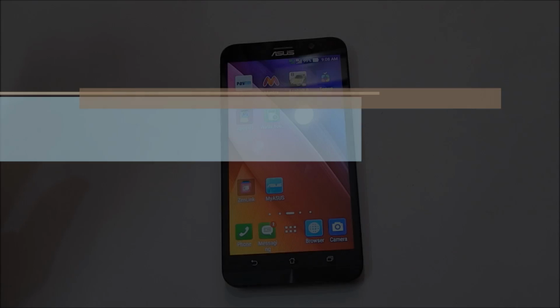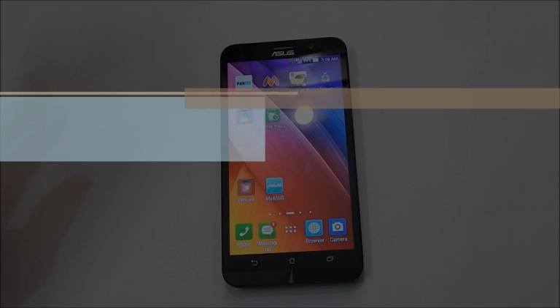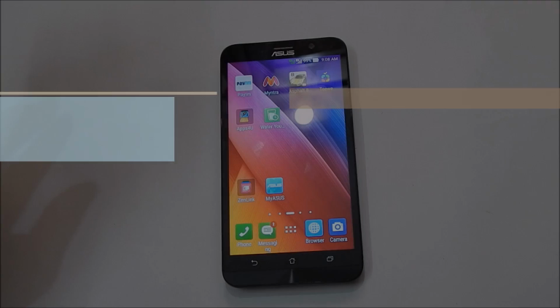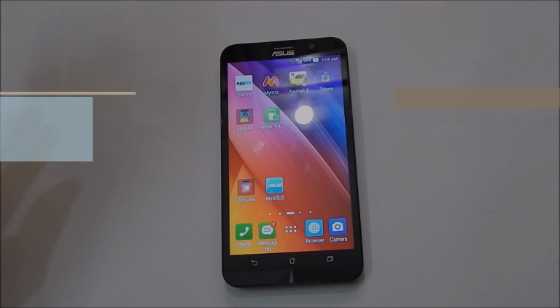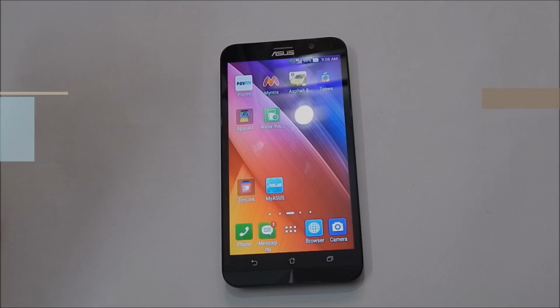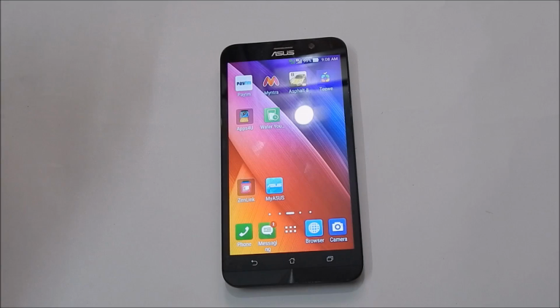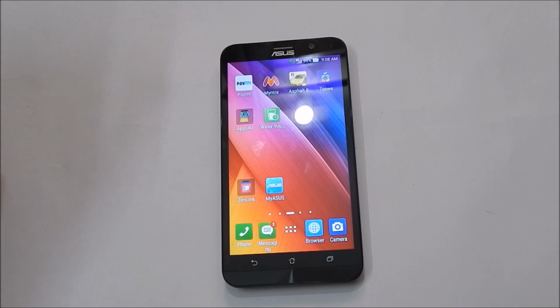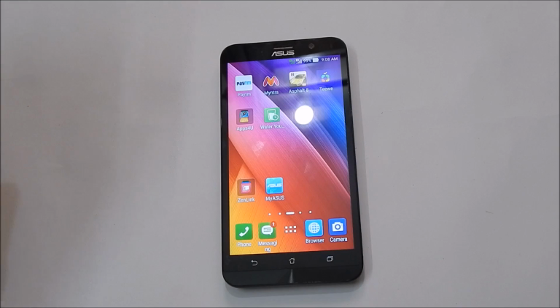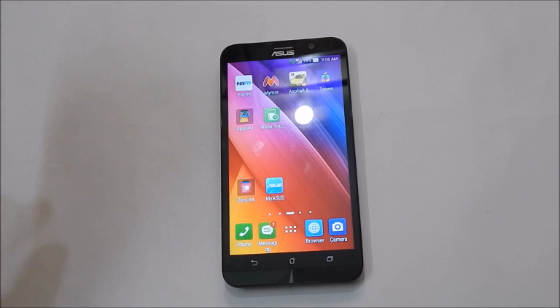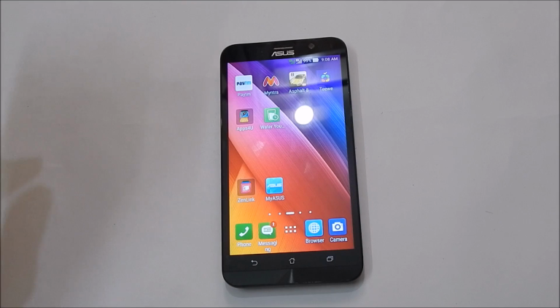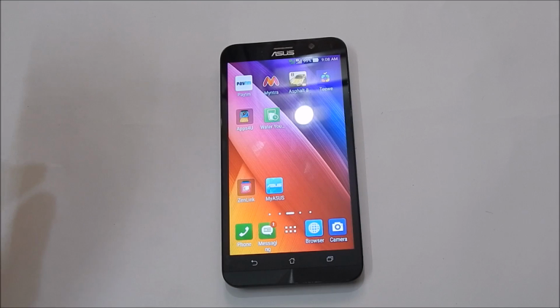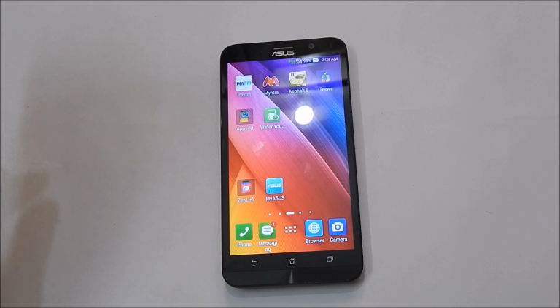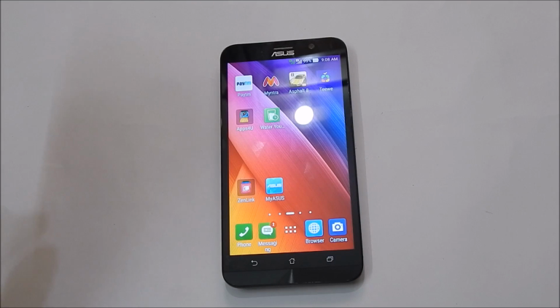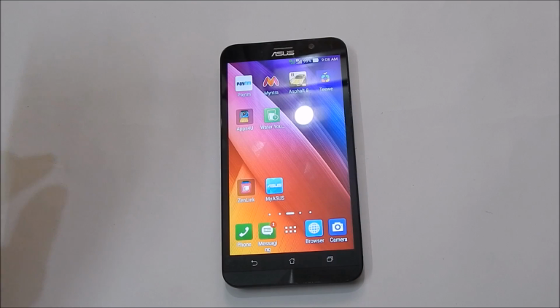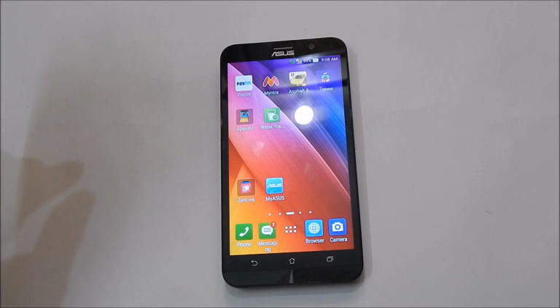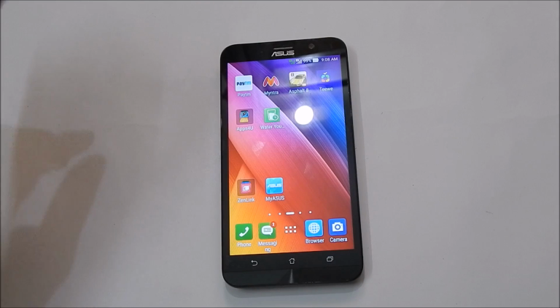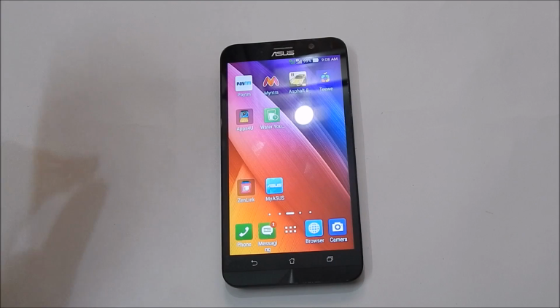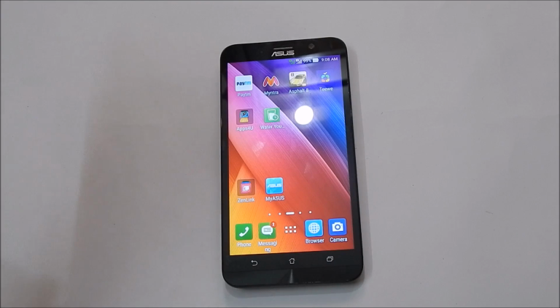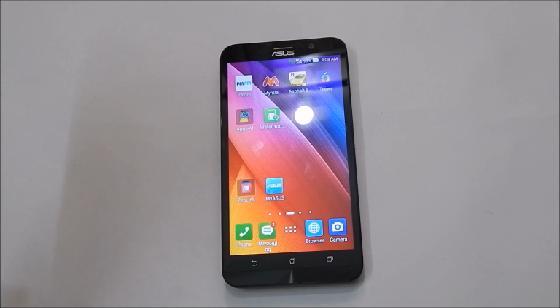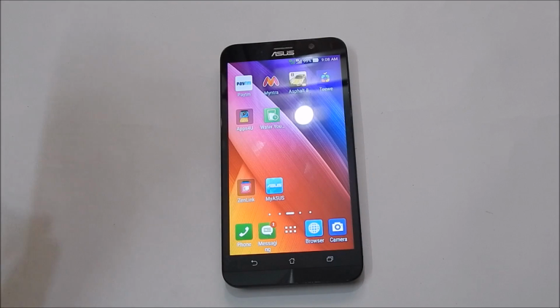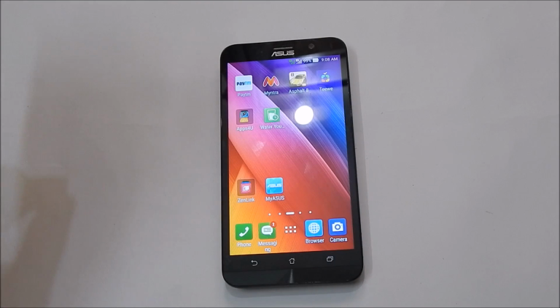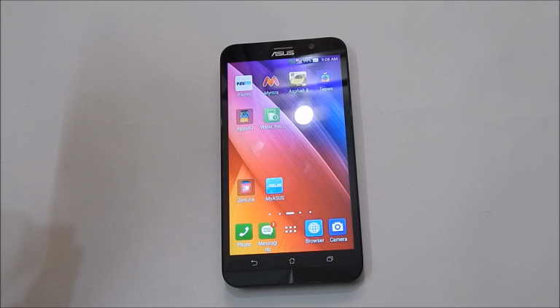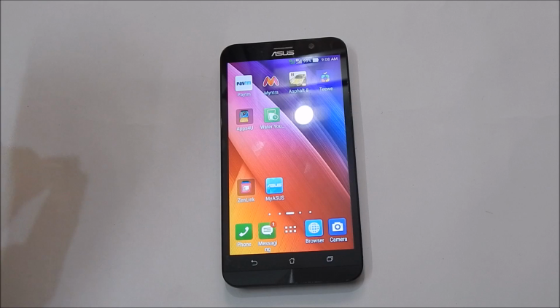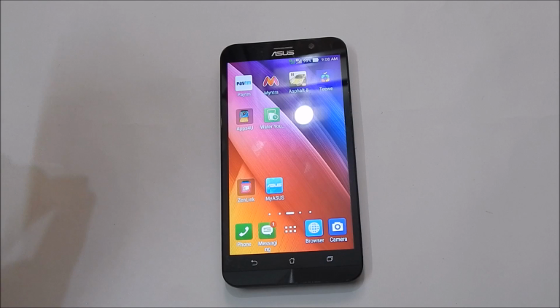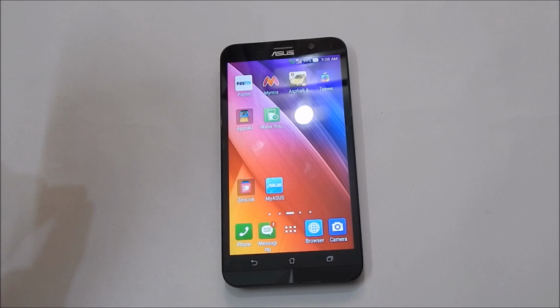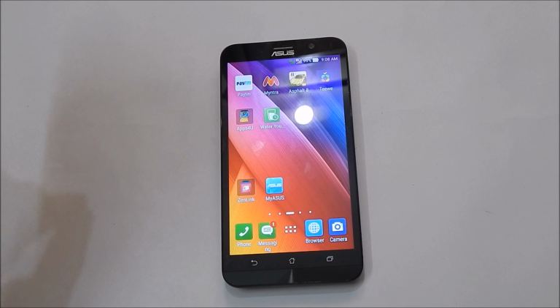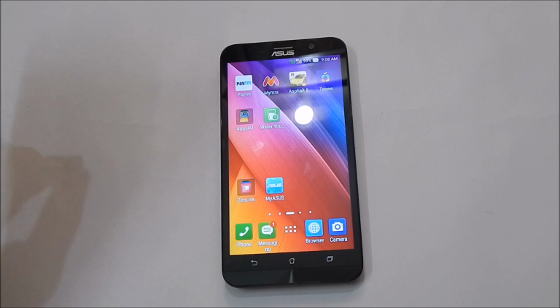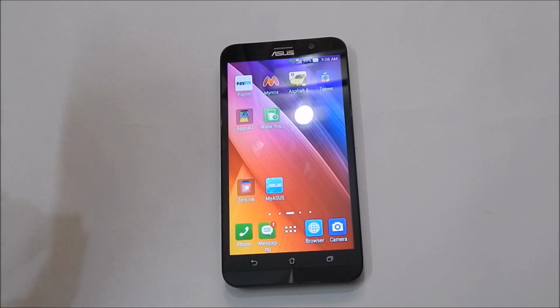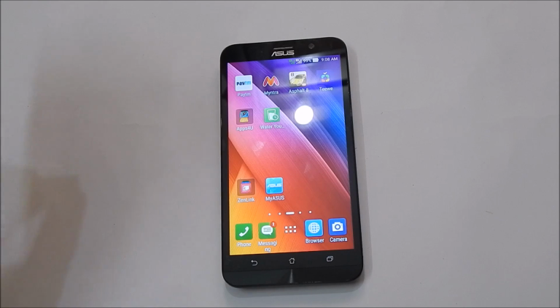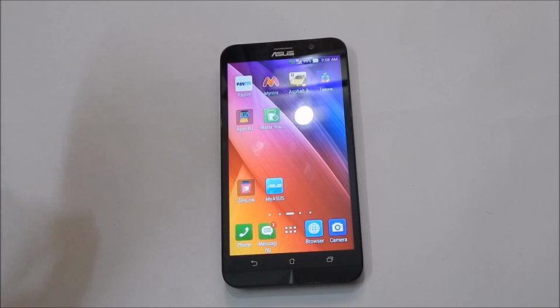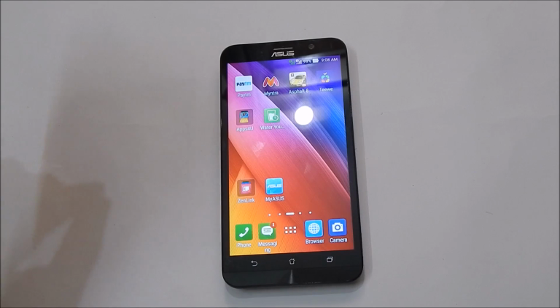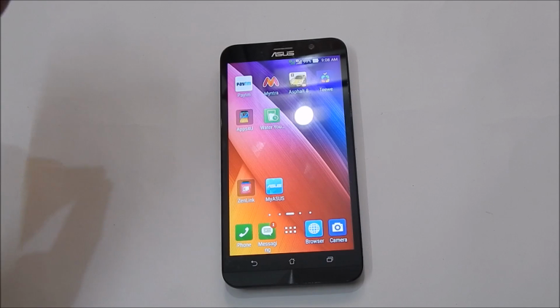Hi friends, in this video I will show you how to use Asus Zenfone 2 as Wi-Fi hotspot.